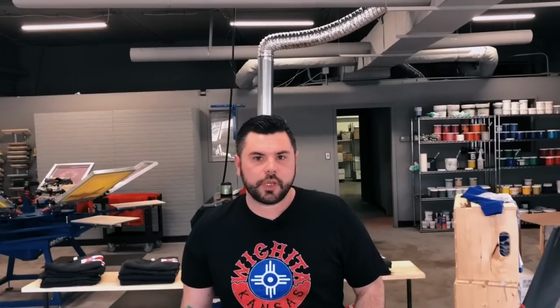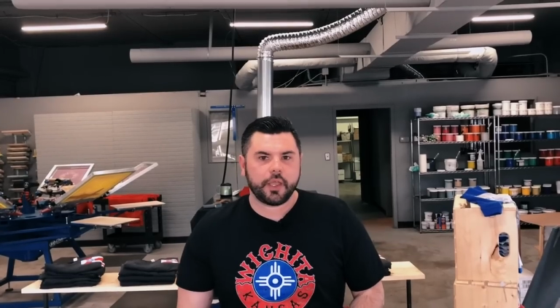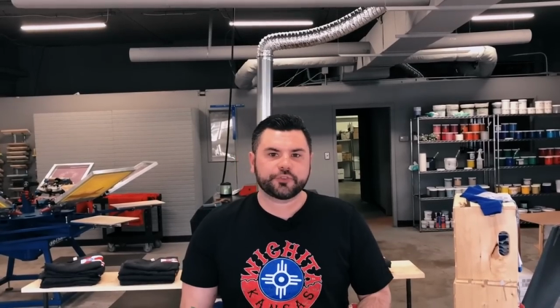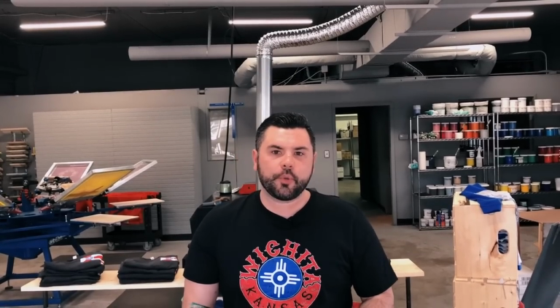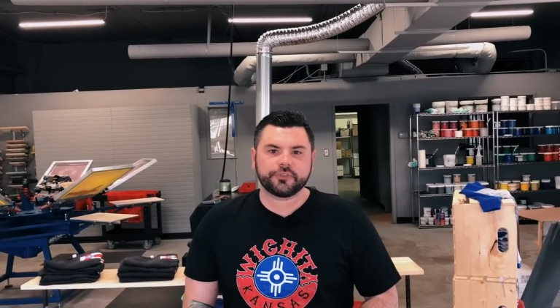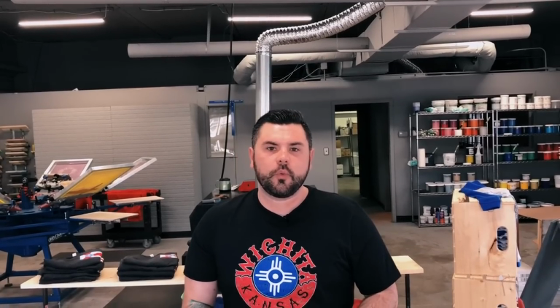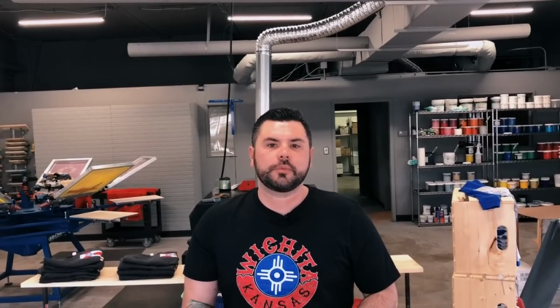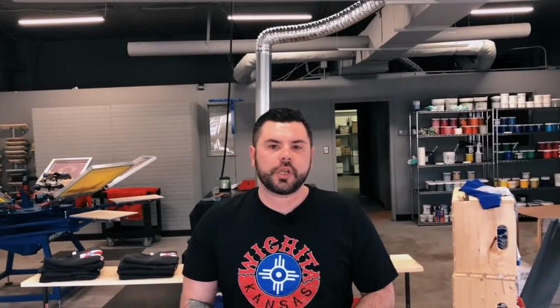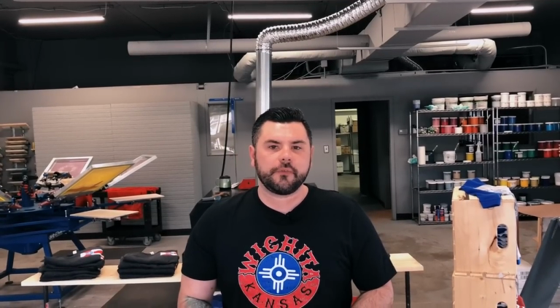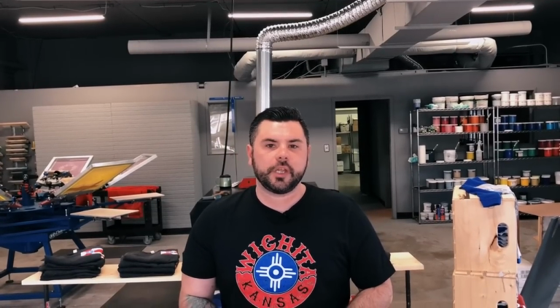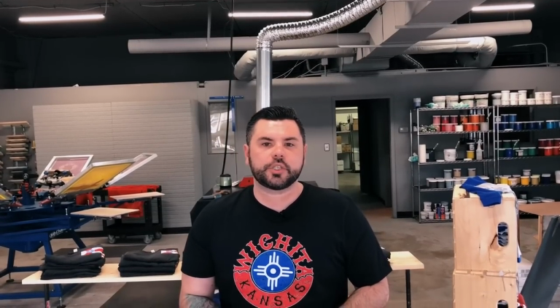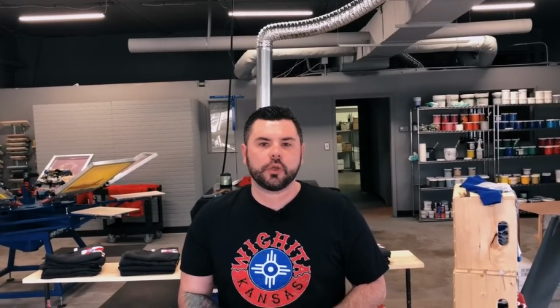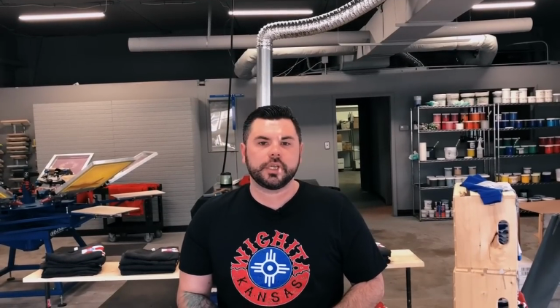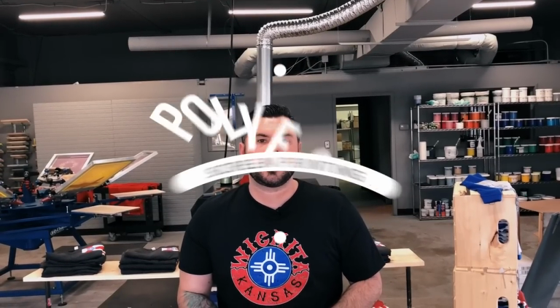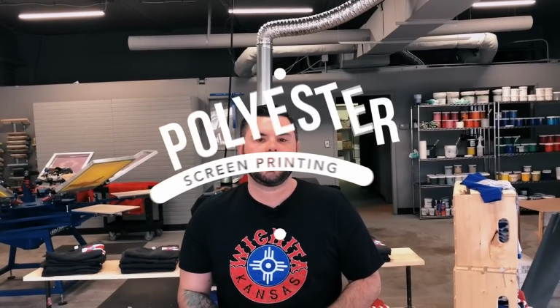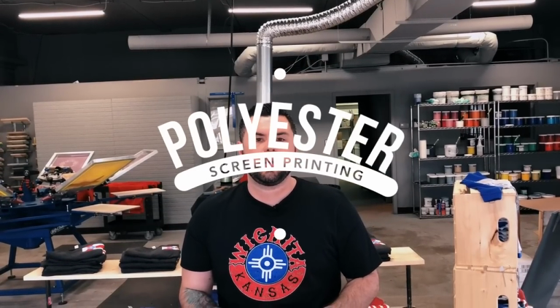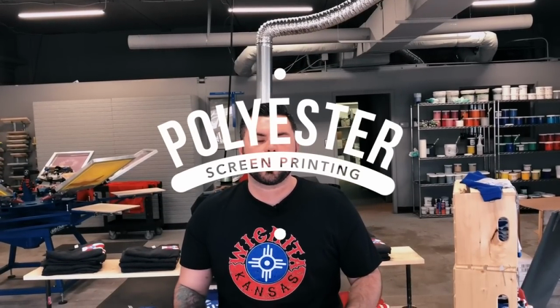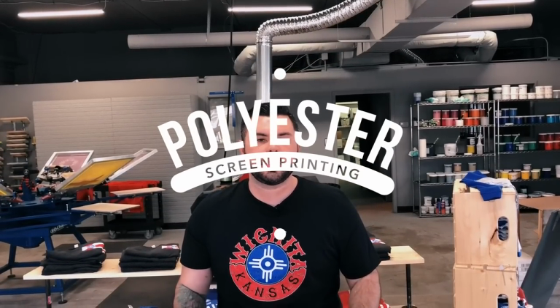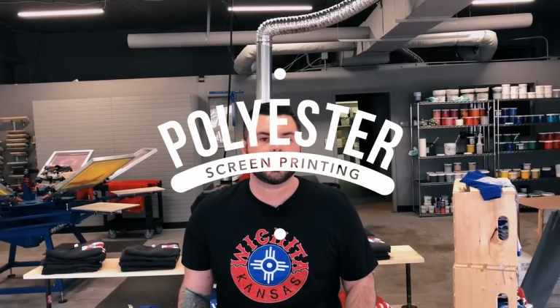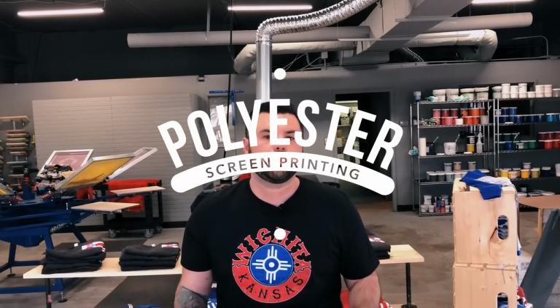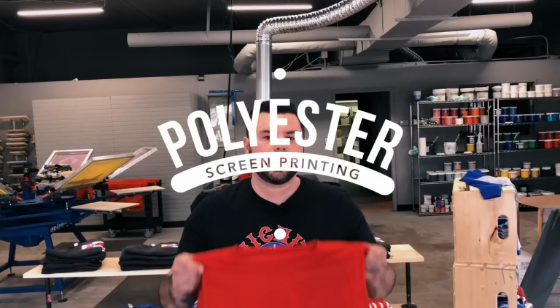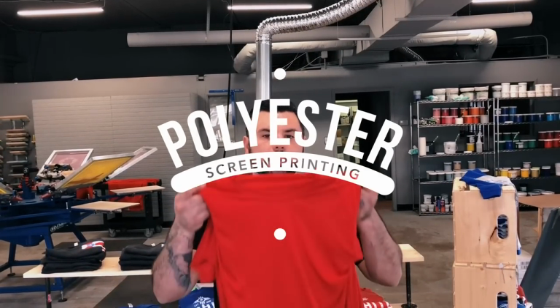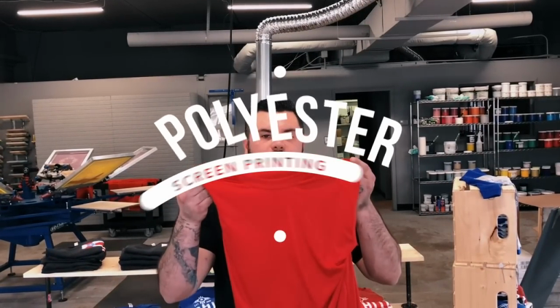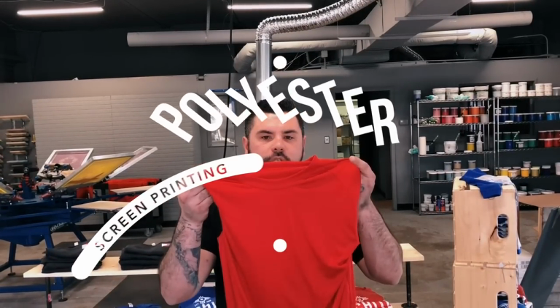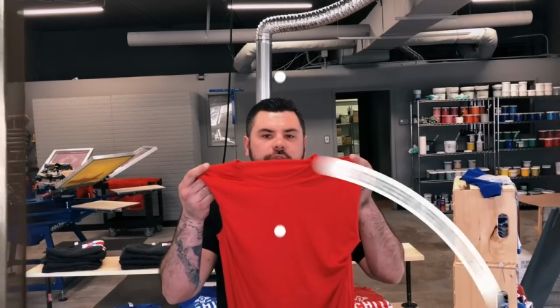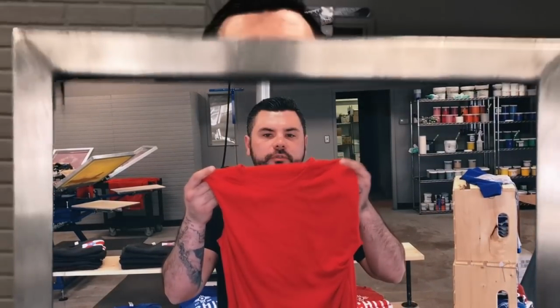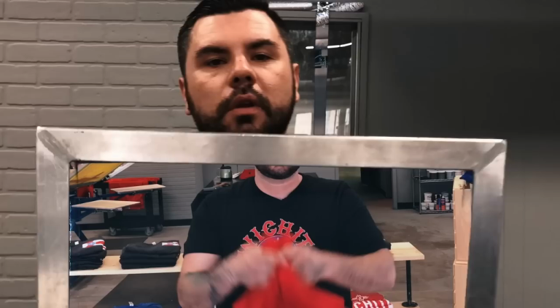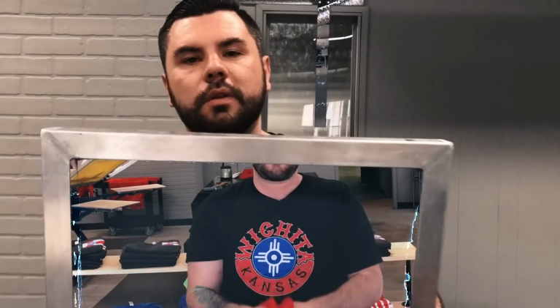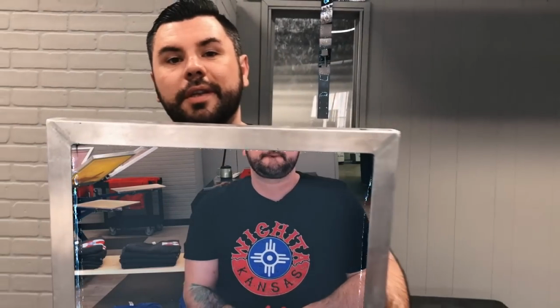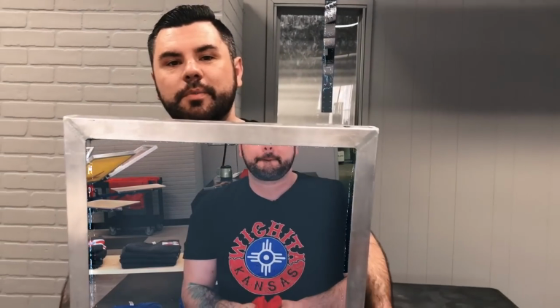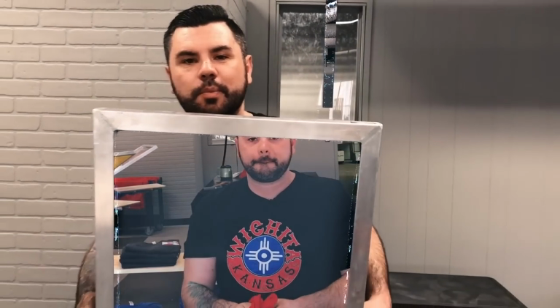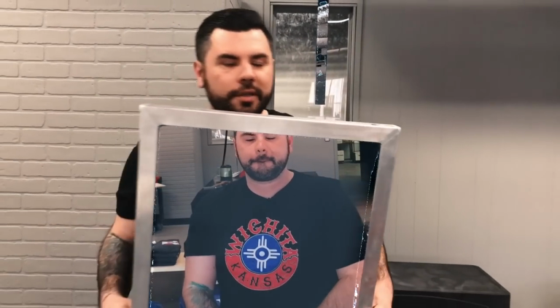Hey screen printers, welcome to another video tutorial. In today's video we're going to be doing printing on performance shirts. Let's get busy printing.